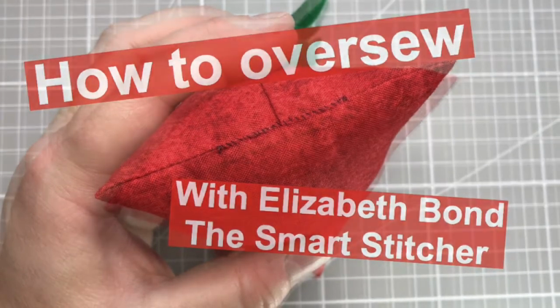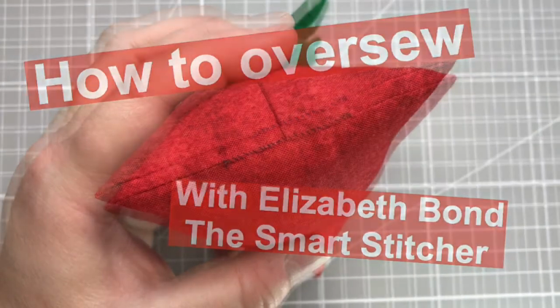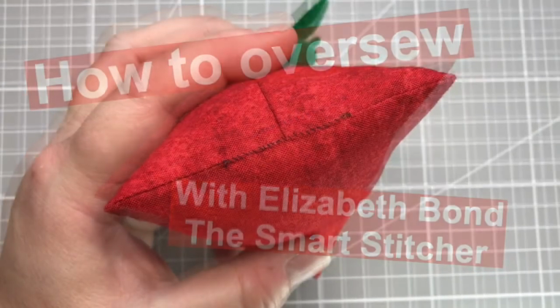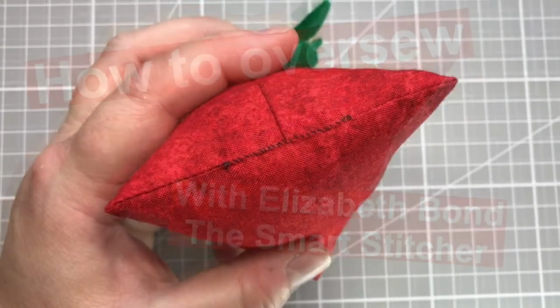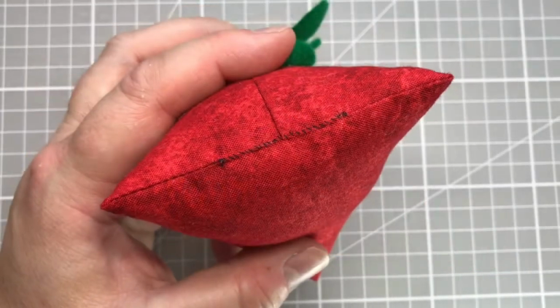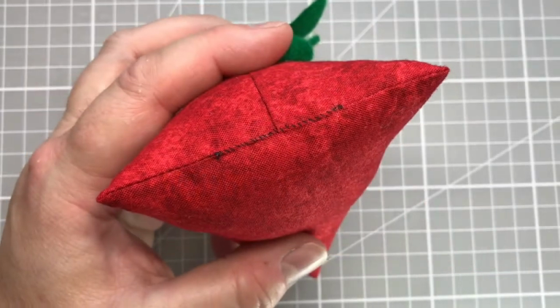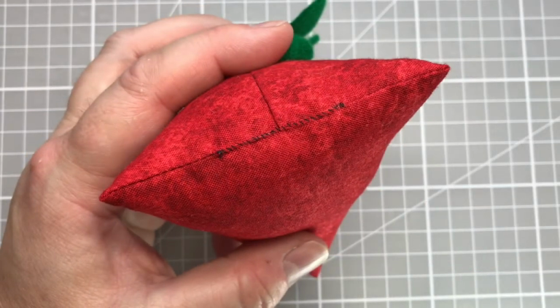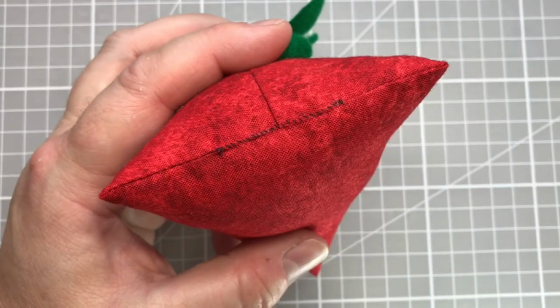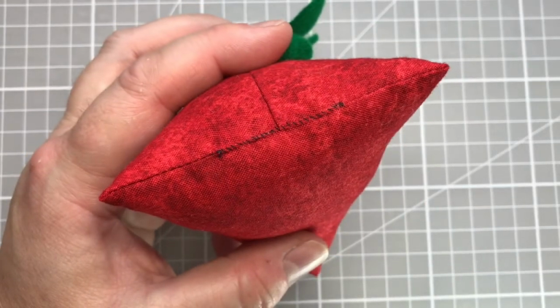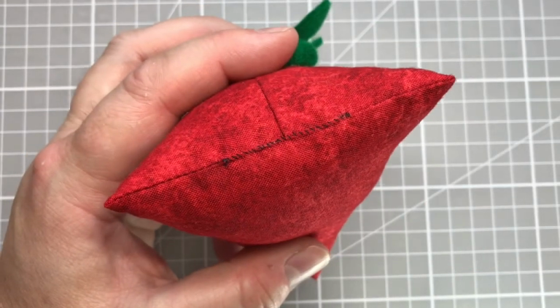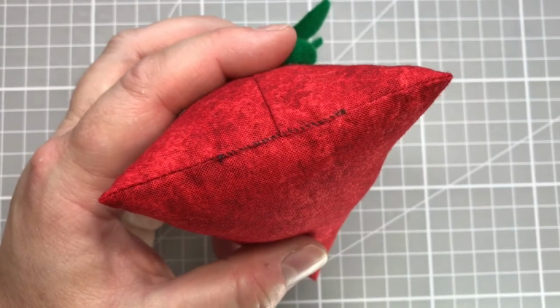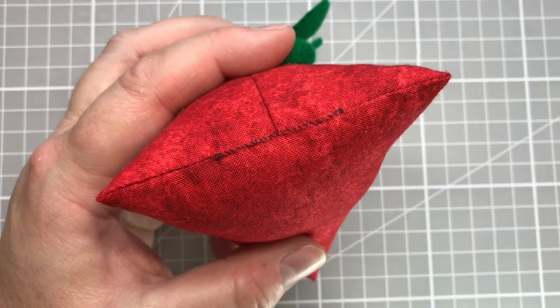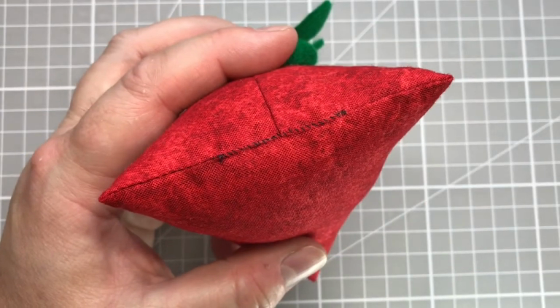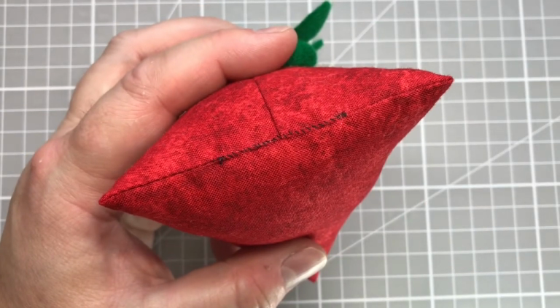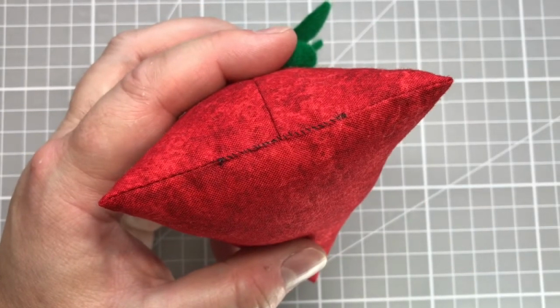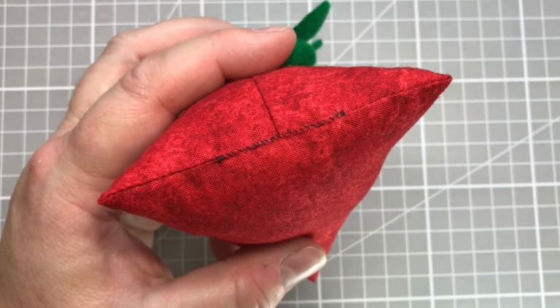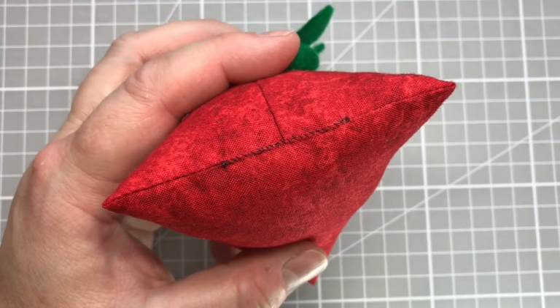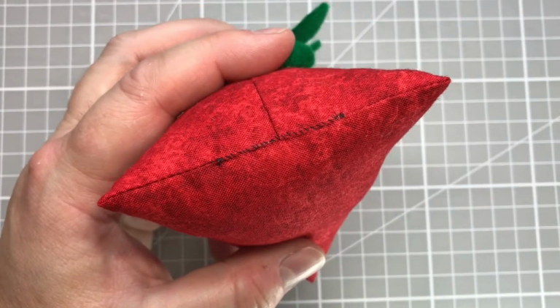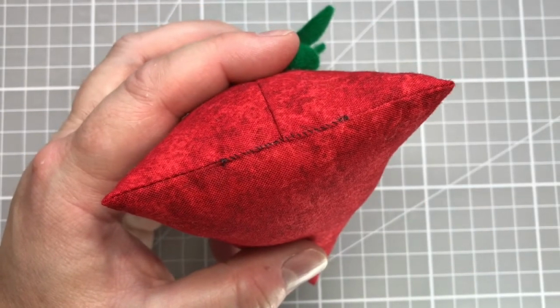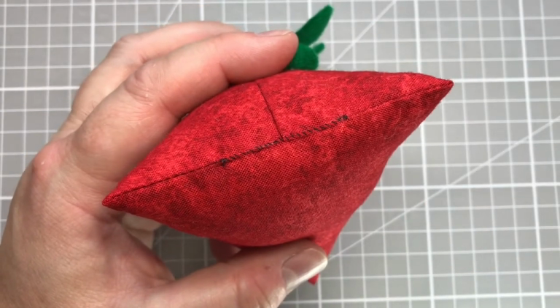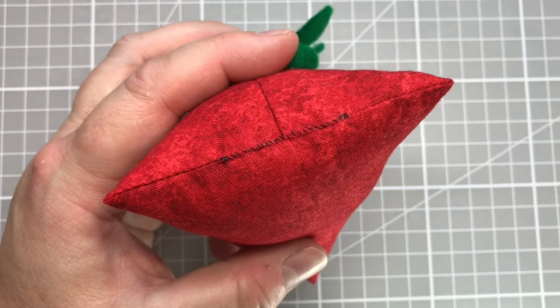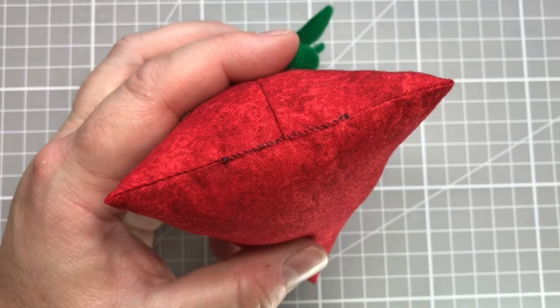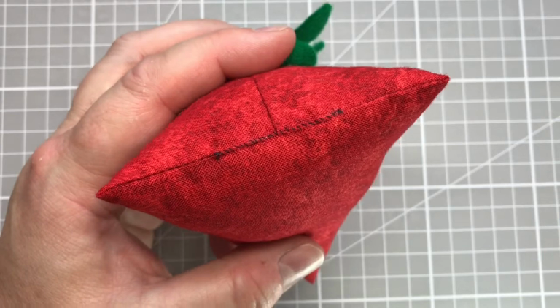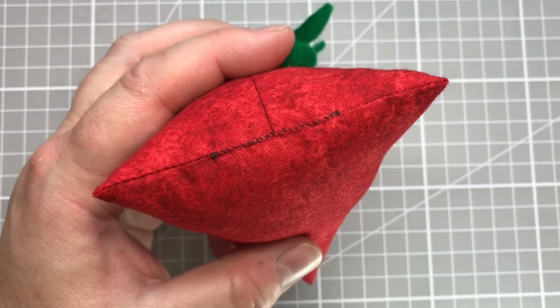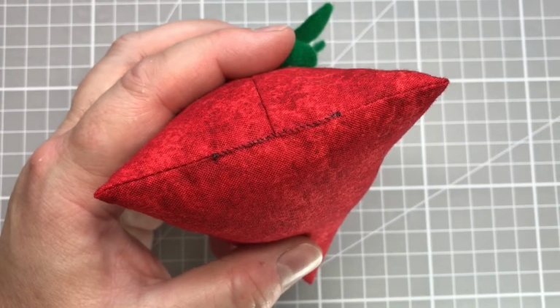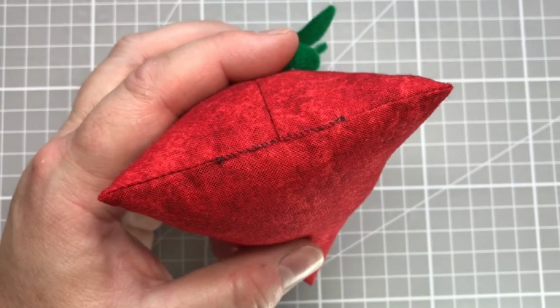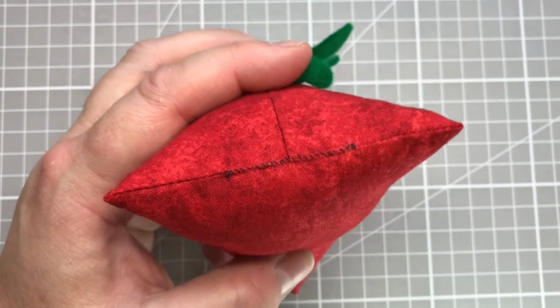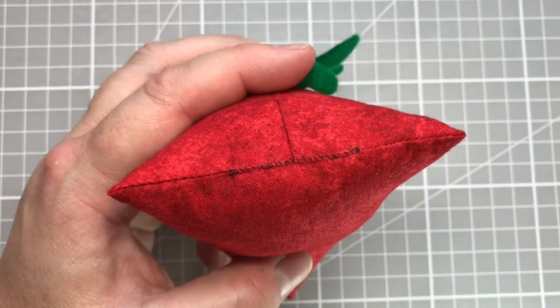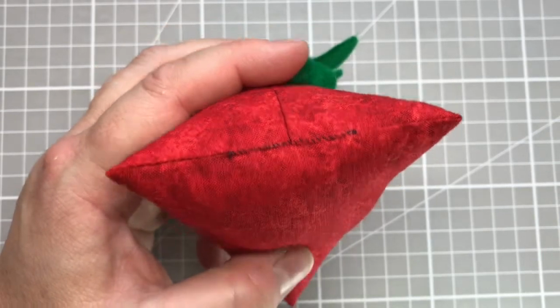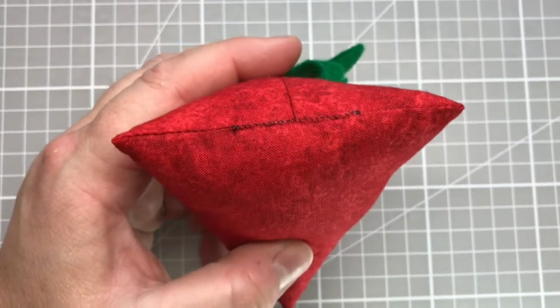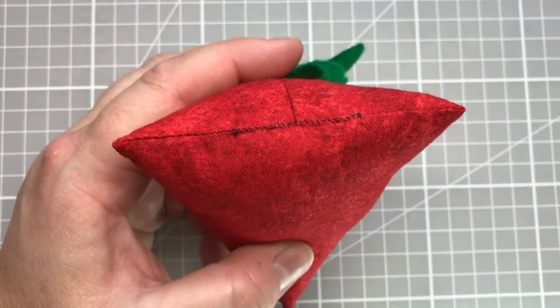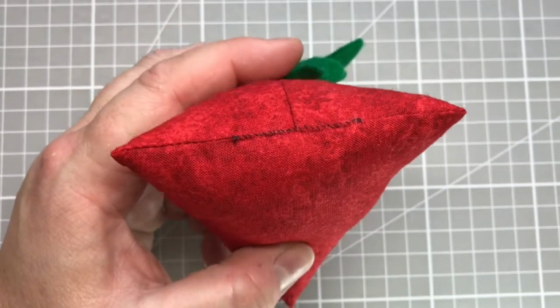Hello everyone, it's Elizabeth from The Smart Stitcher here with a quick tutorial about how to do oversewing.